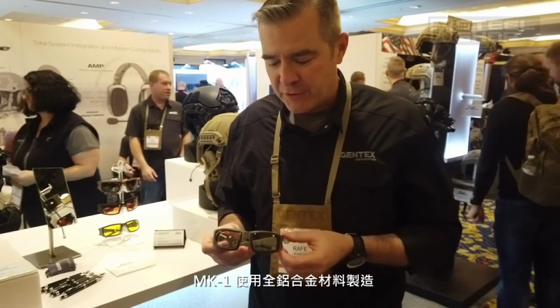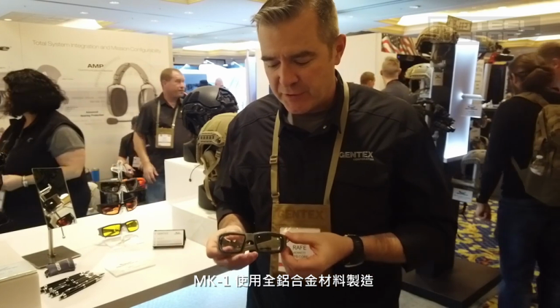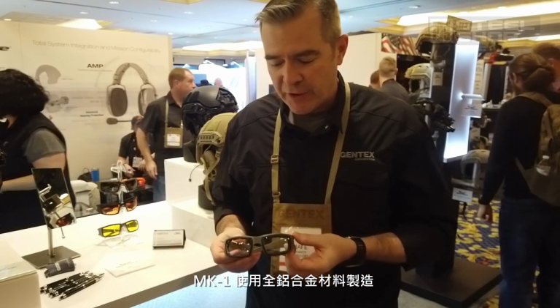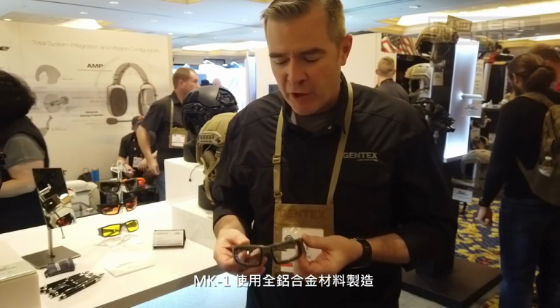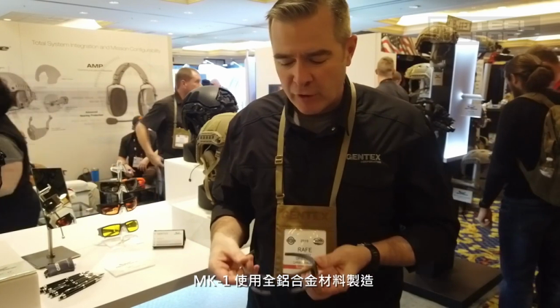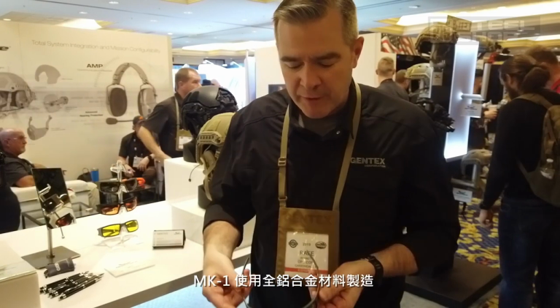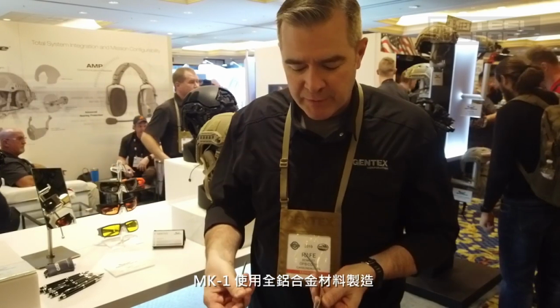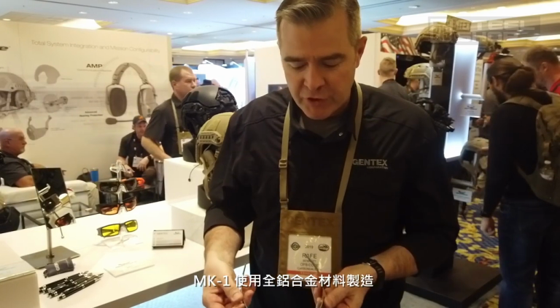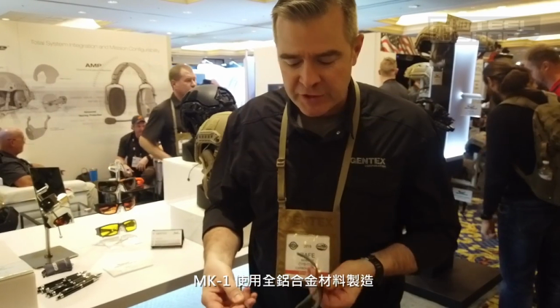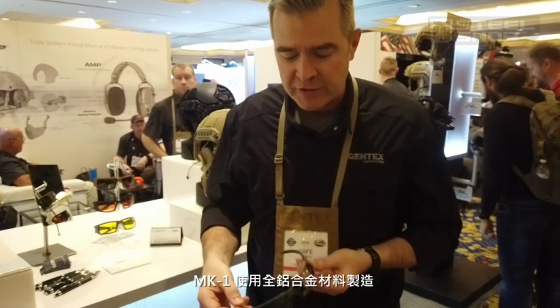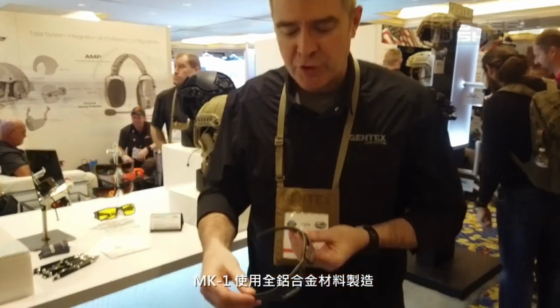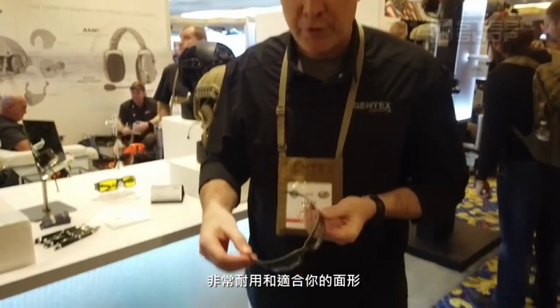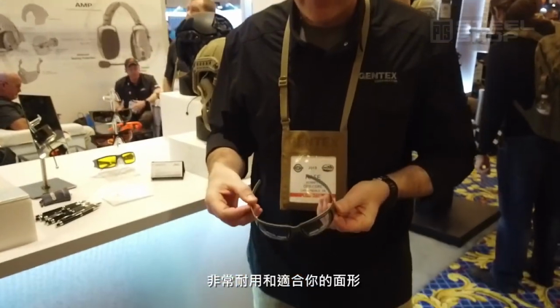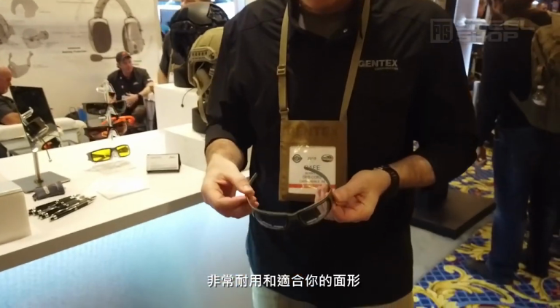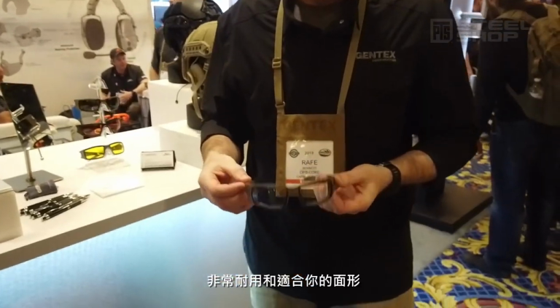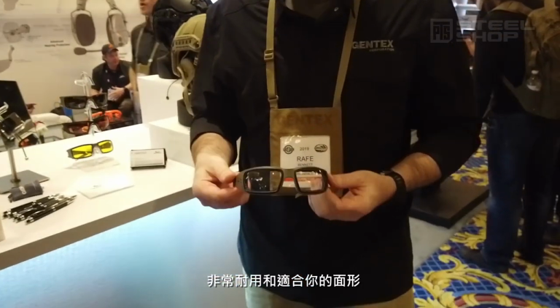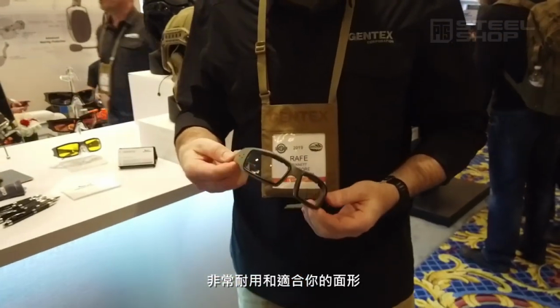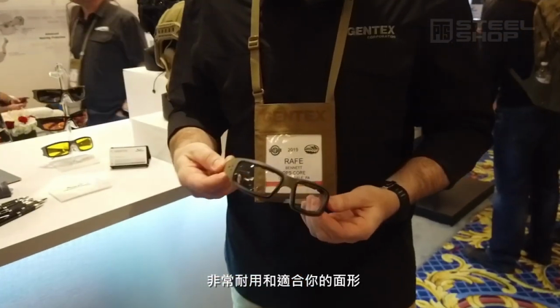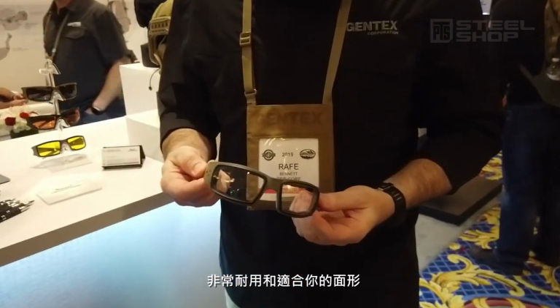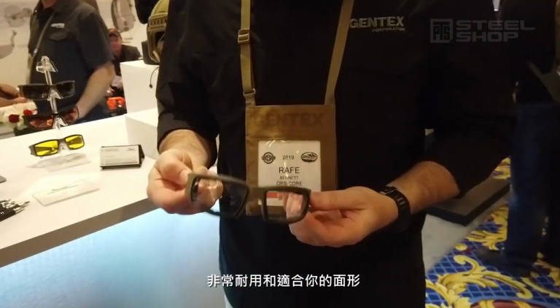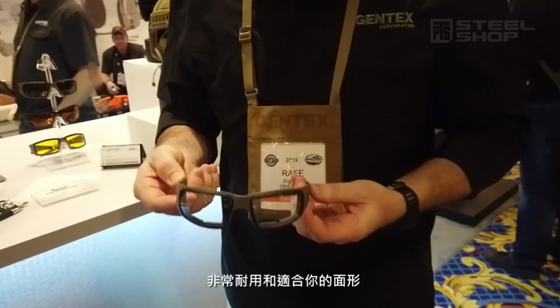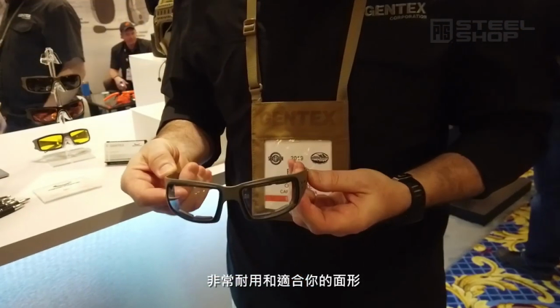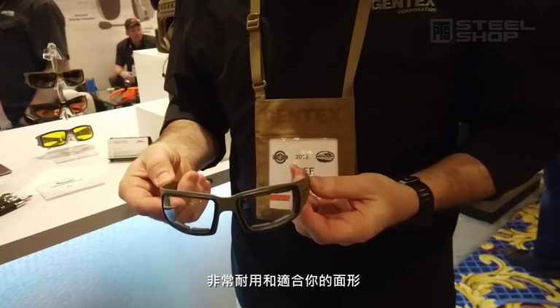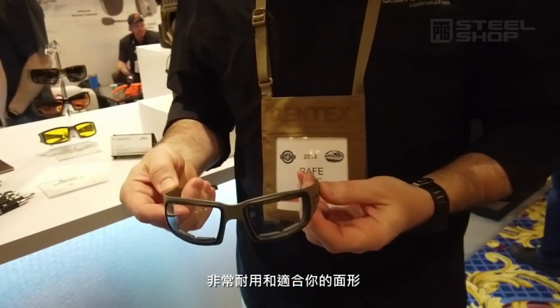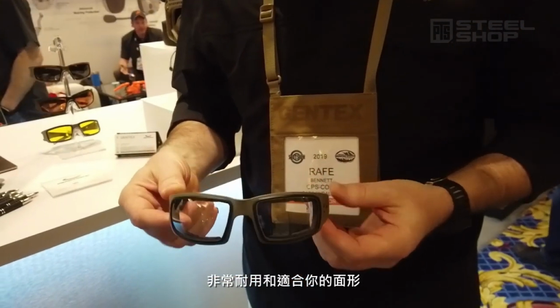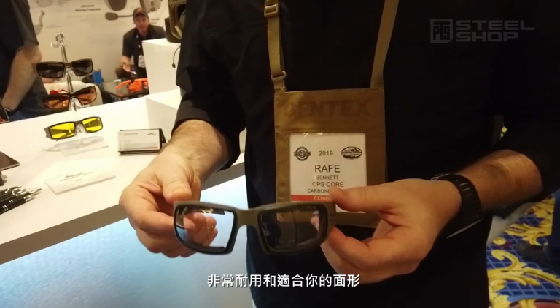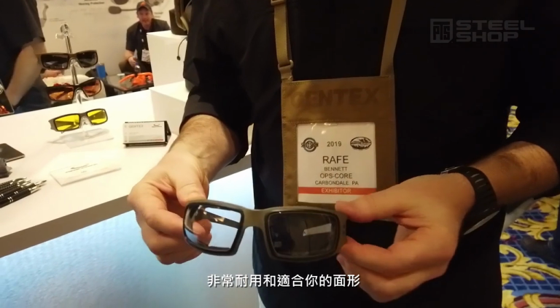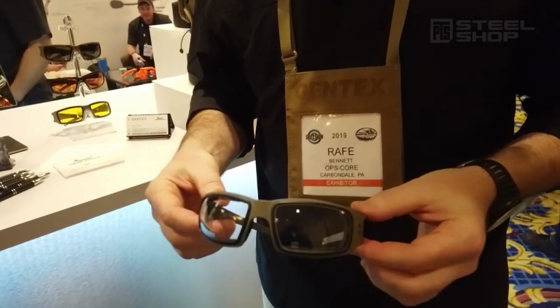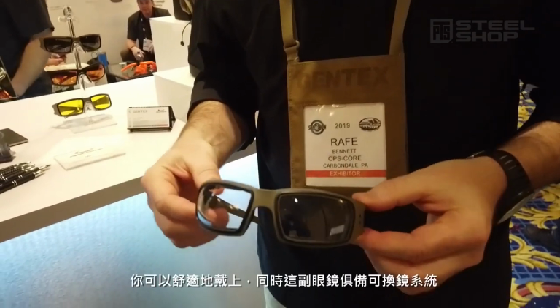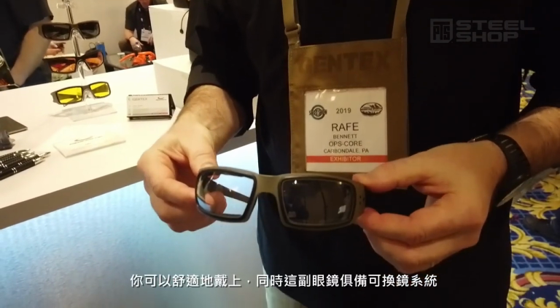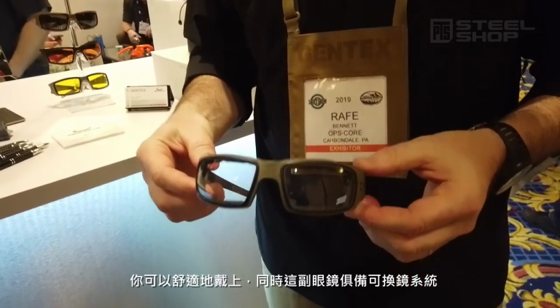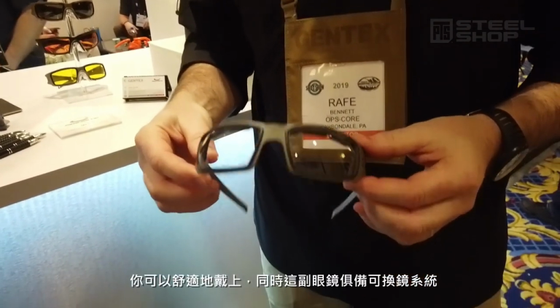It's an all-aluminum construction, super durable, and moldable to your face so you can fit it.